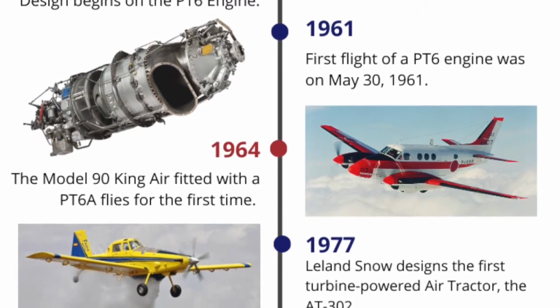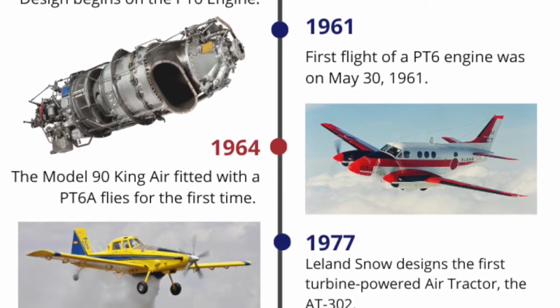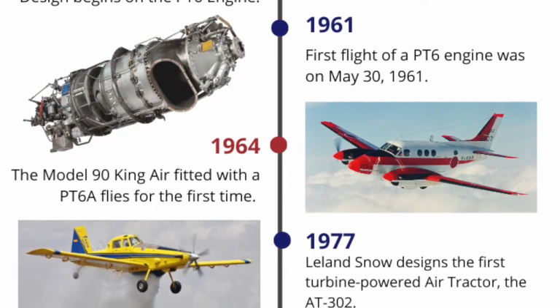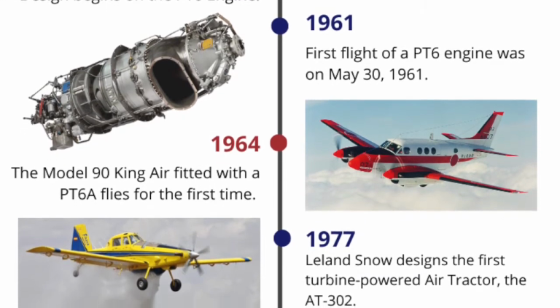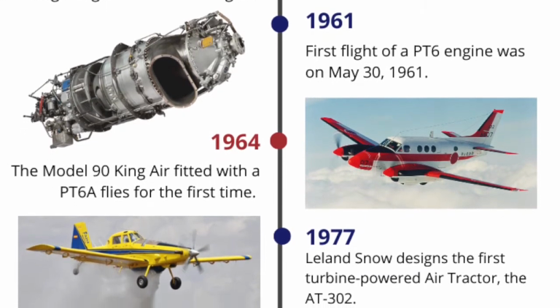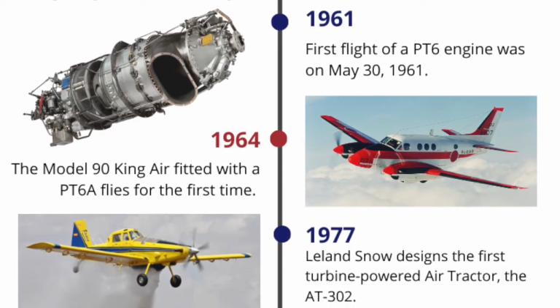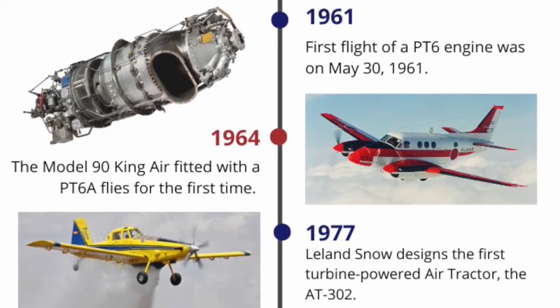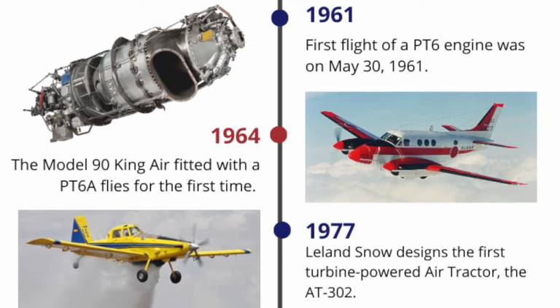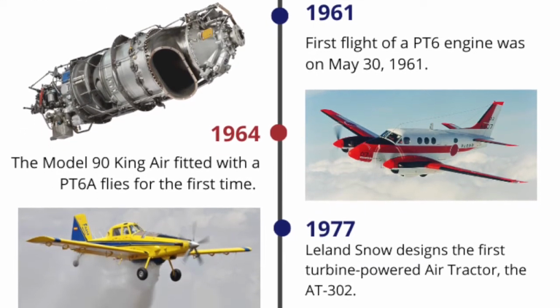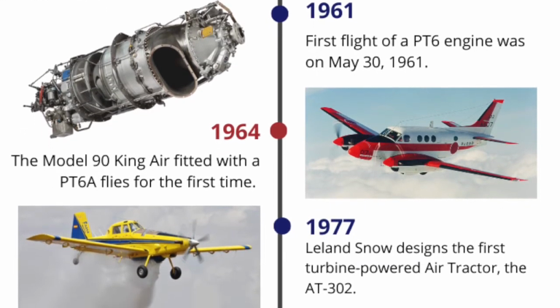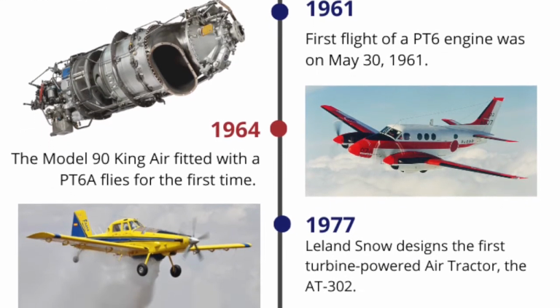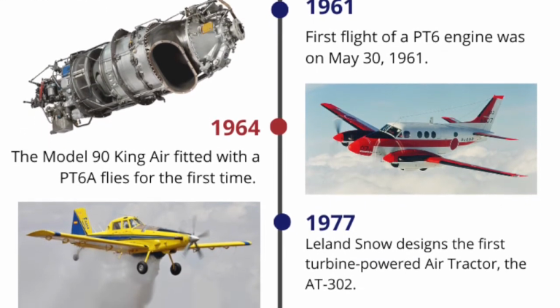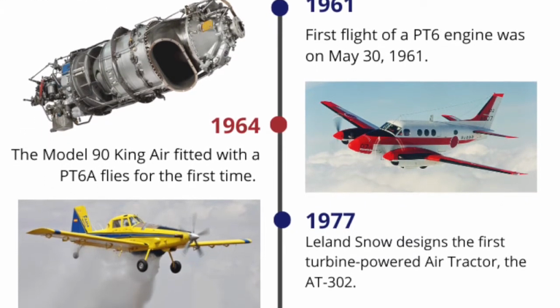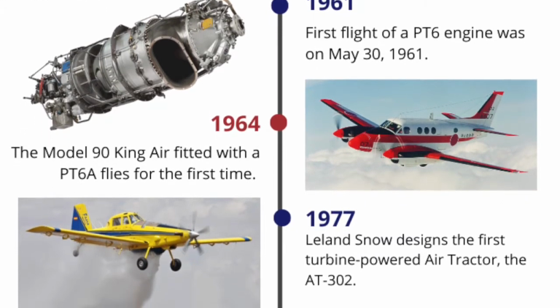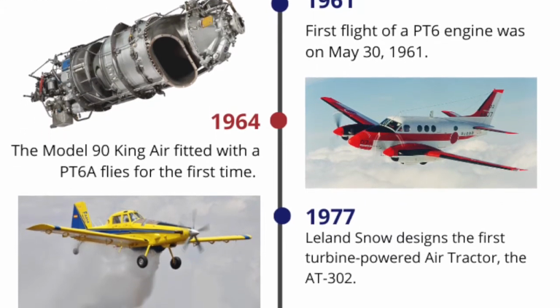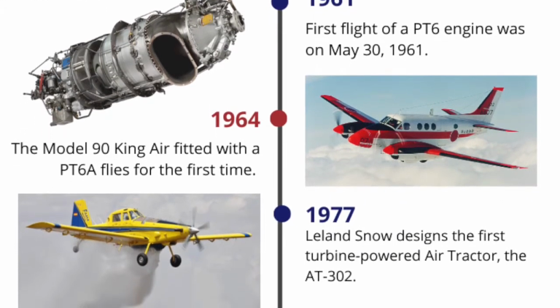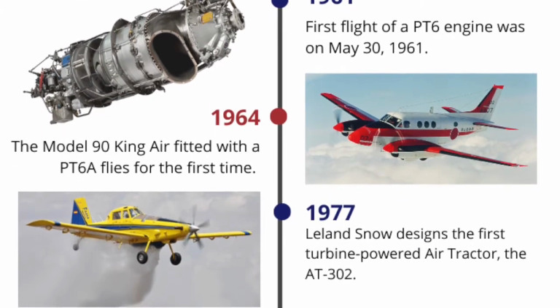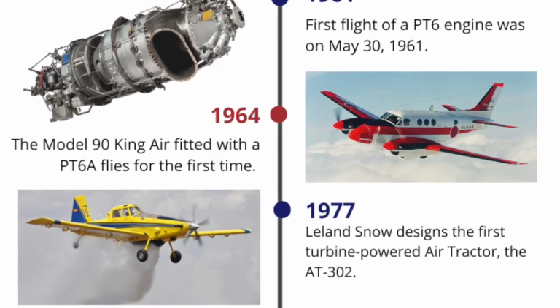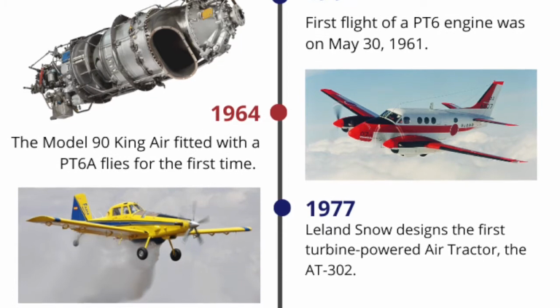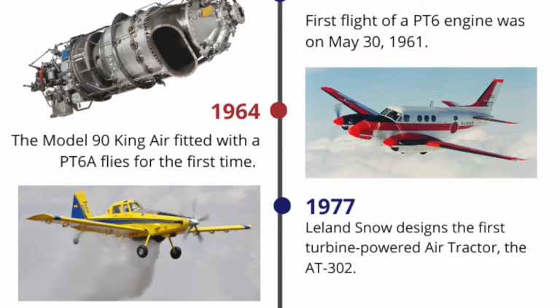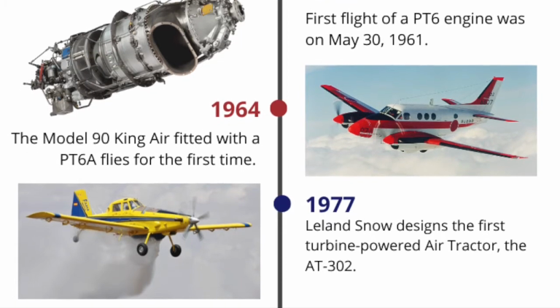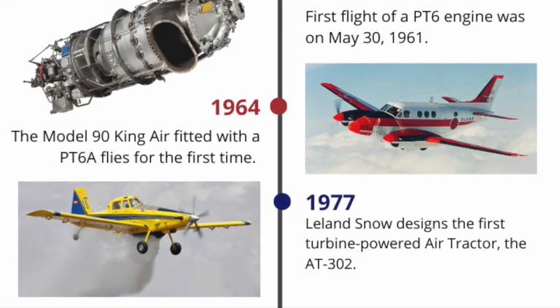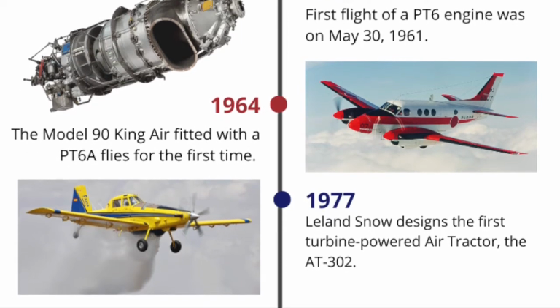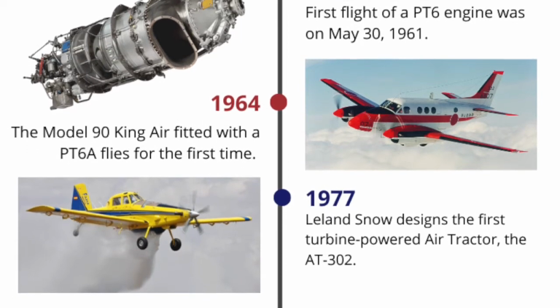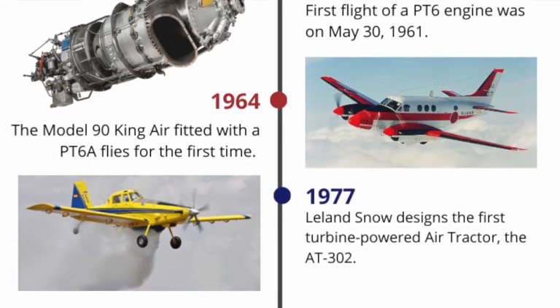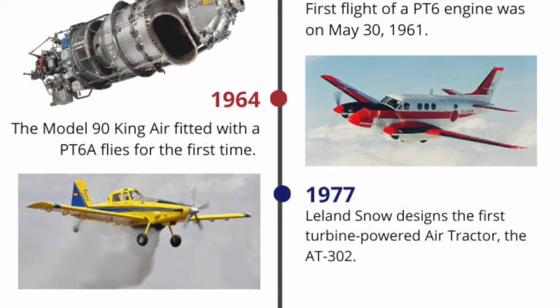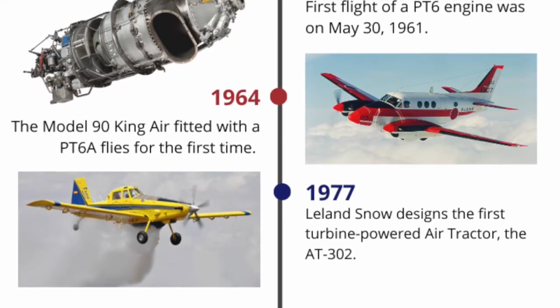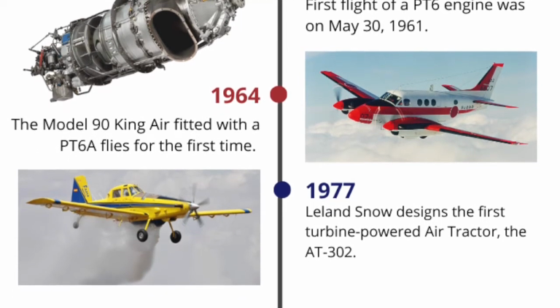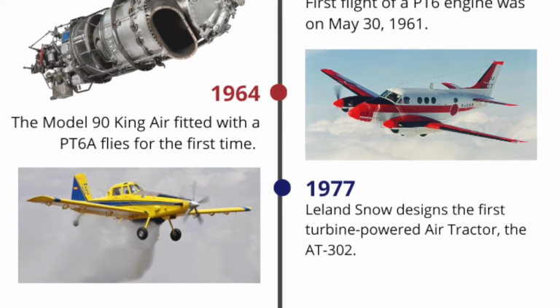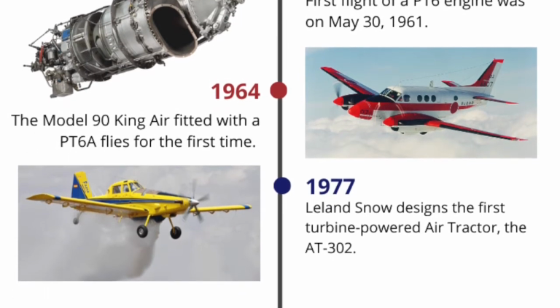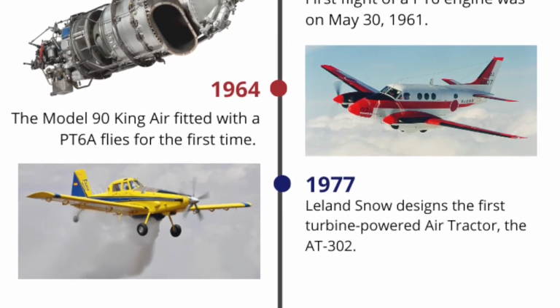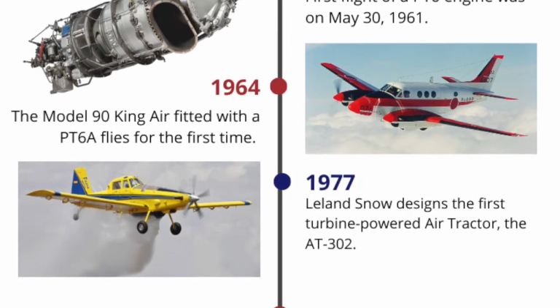1964. The Model 90 Air King, fitted with a PT-6A, flies for the first time.